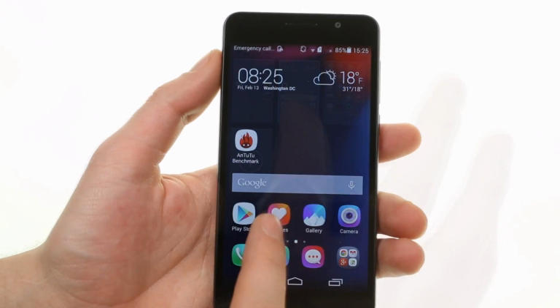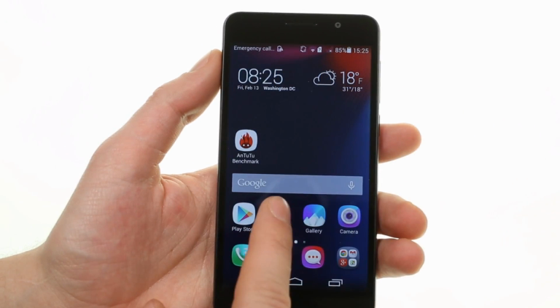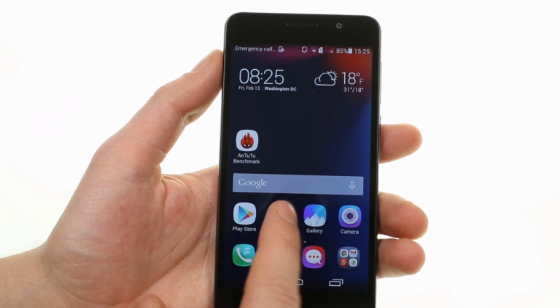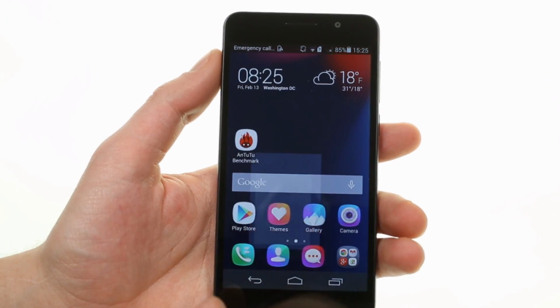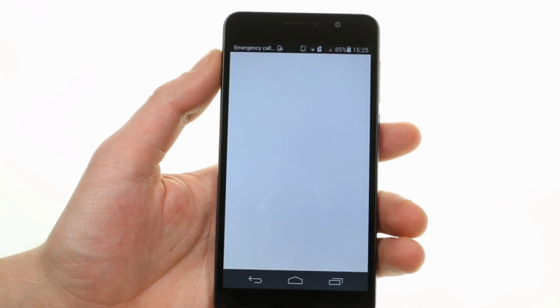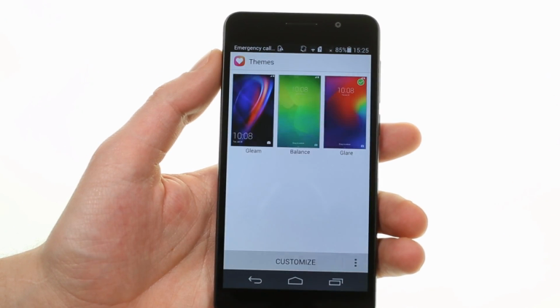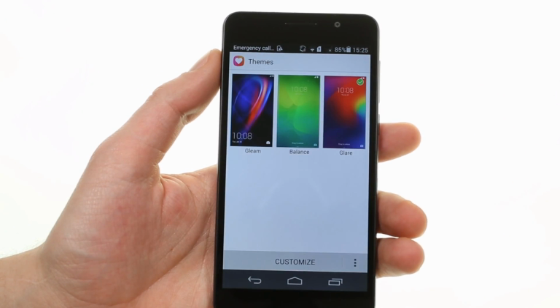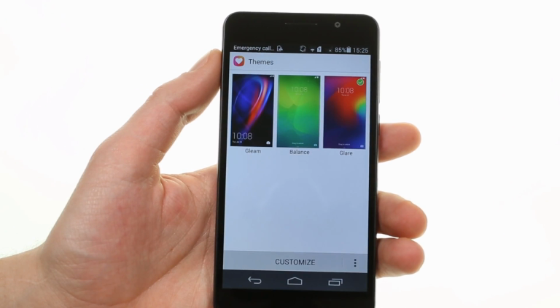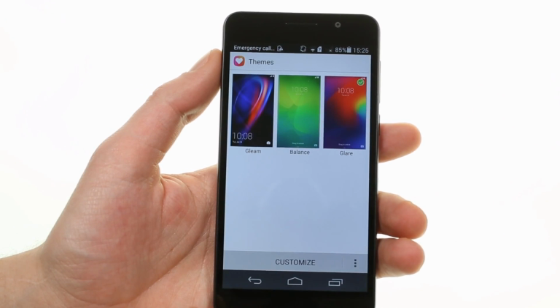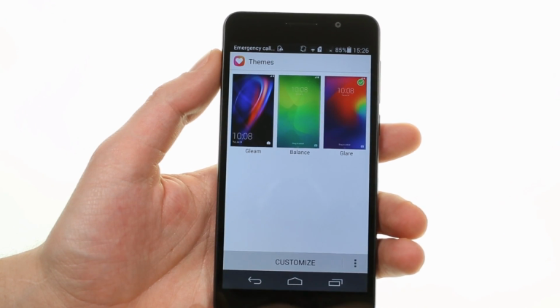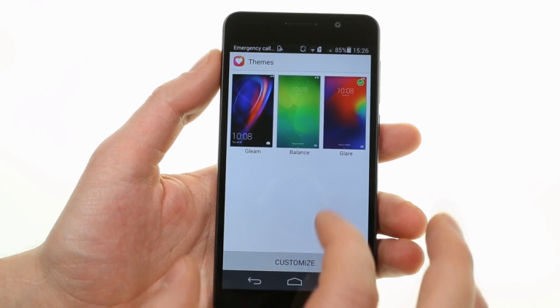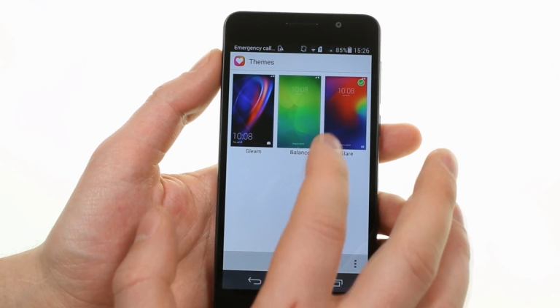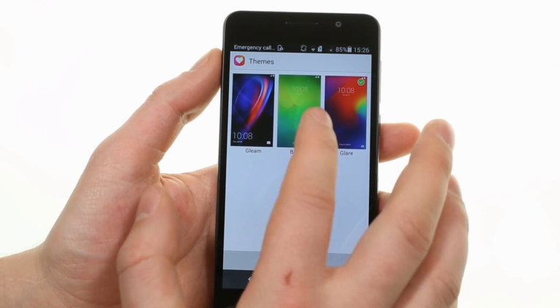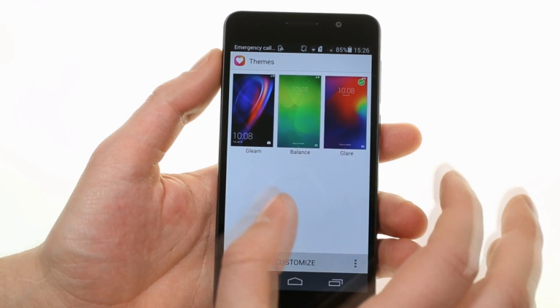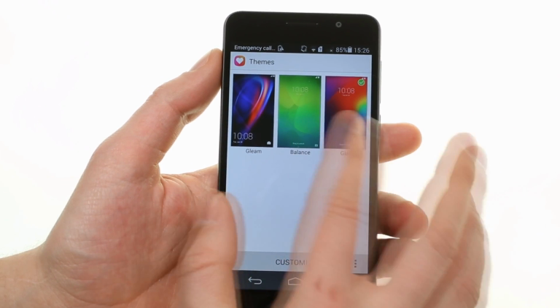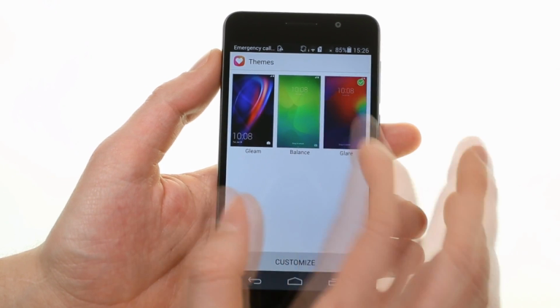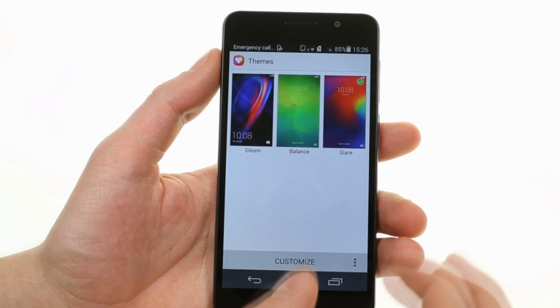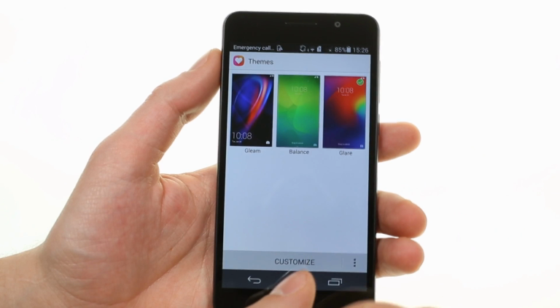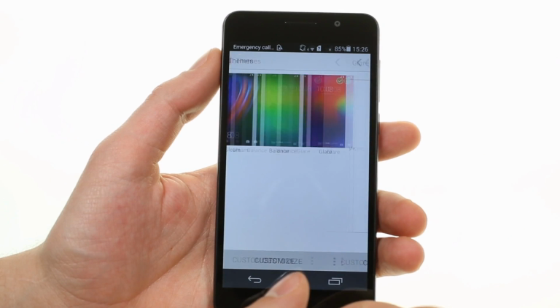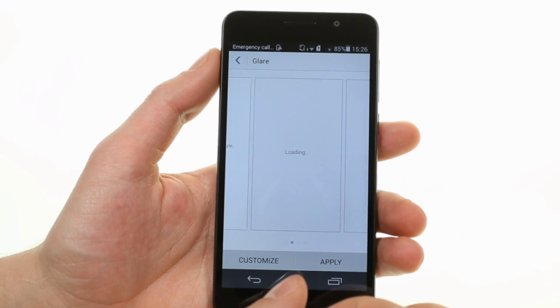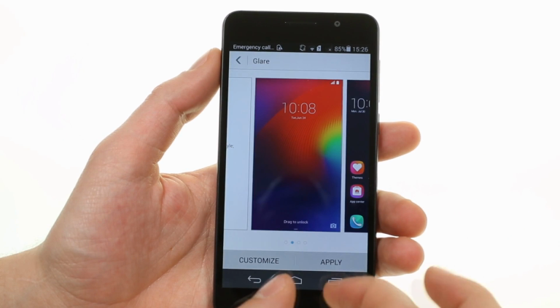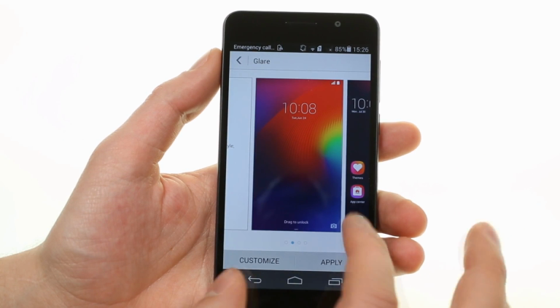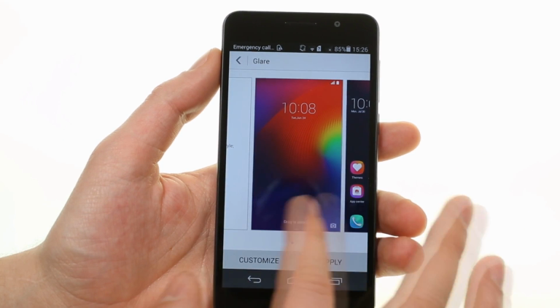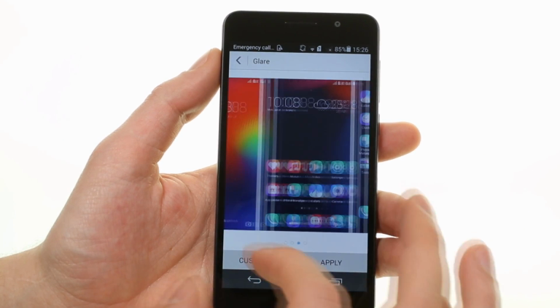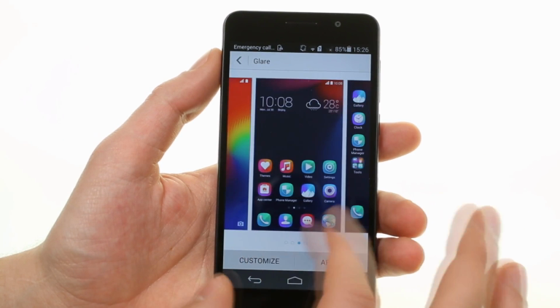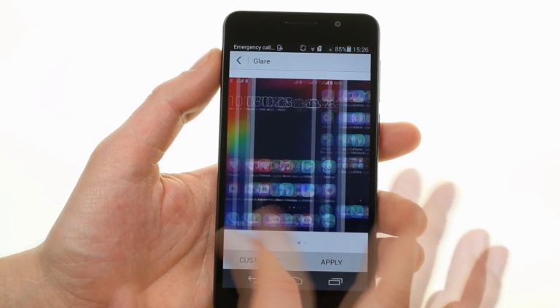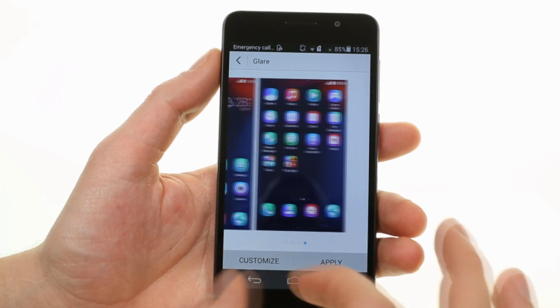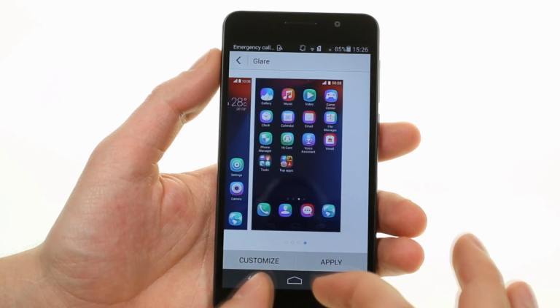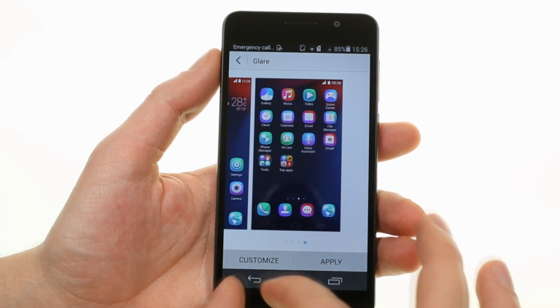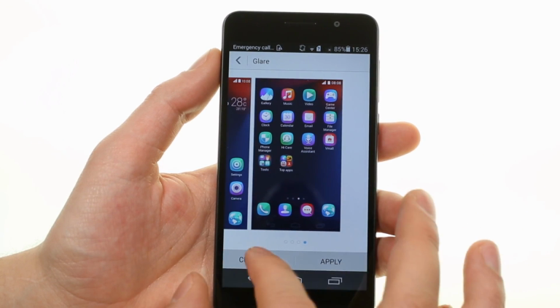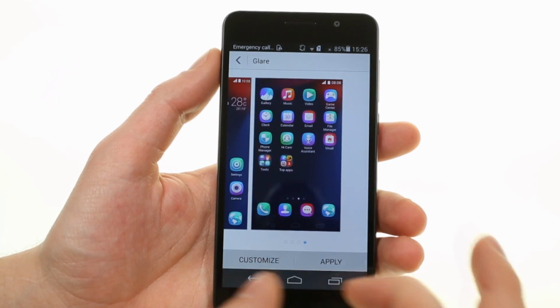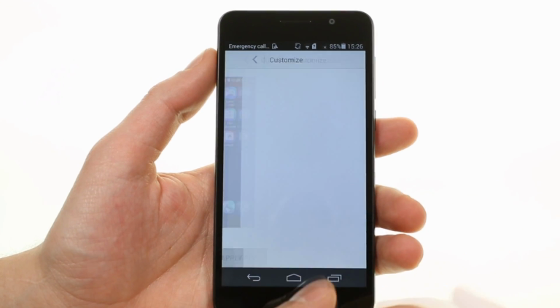There are three themes on board the Honor 6, and you can mix and match the looks from each of them through the customize options.